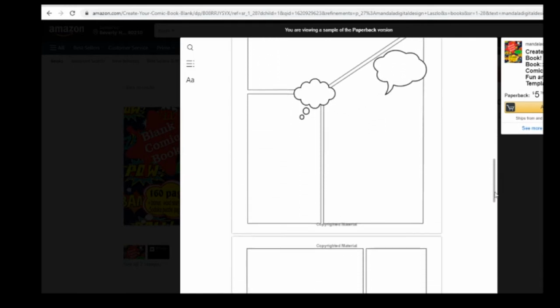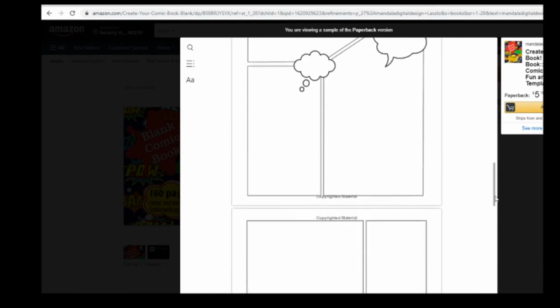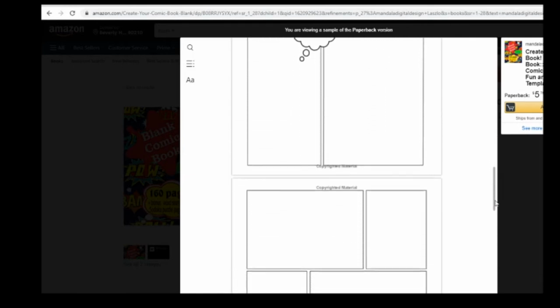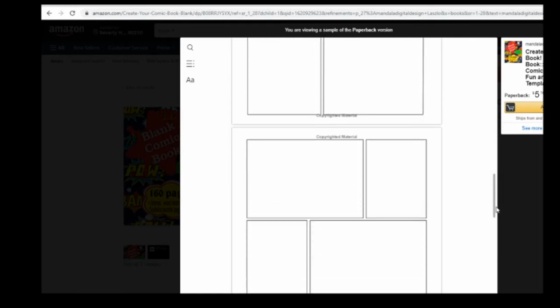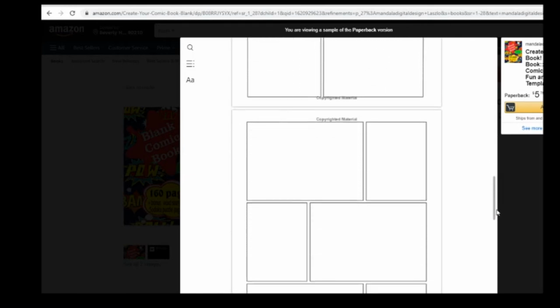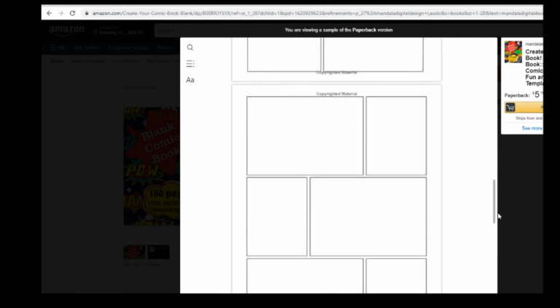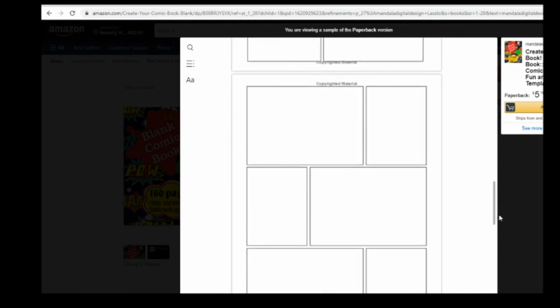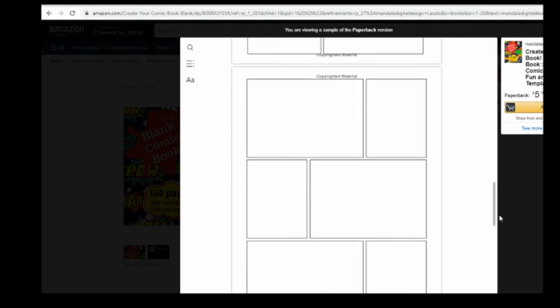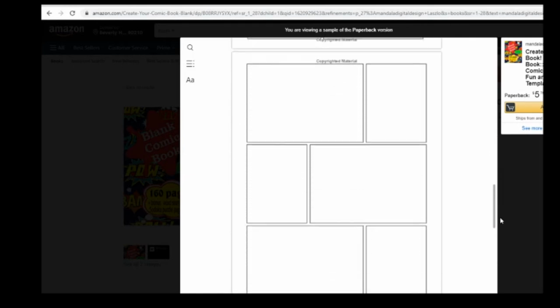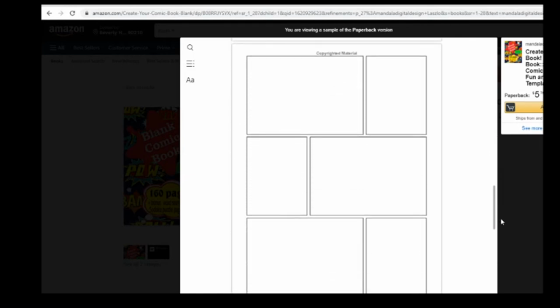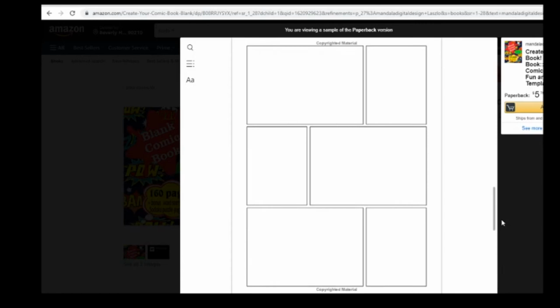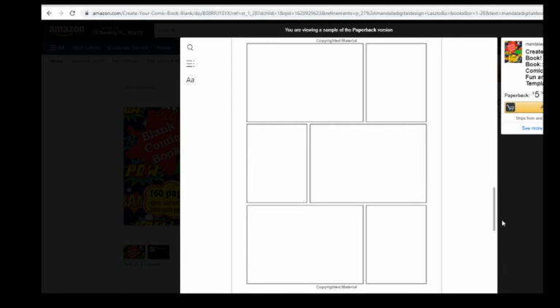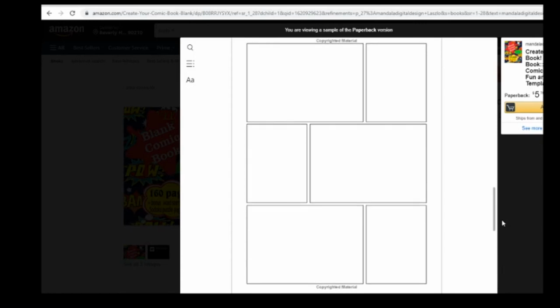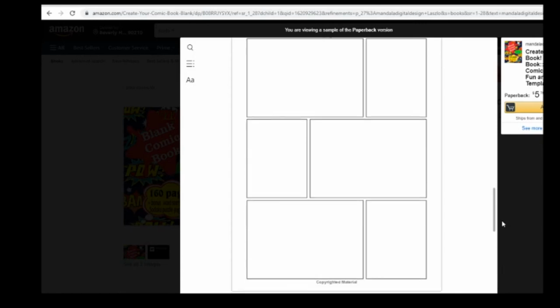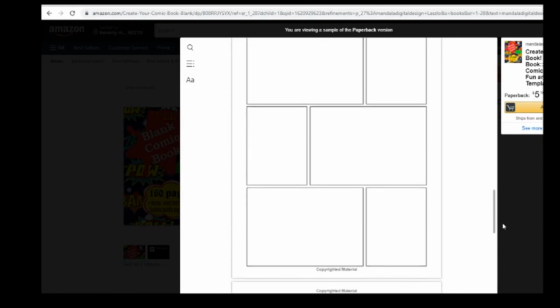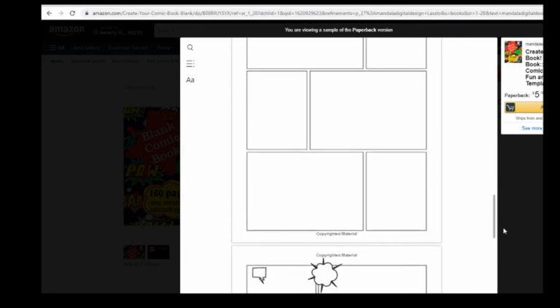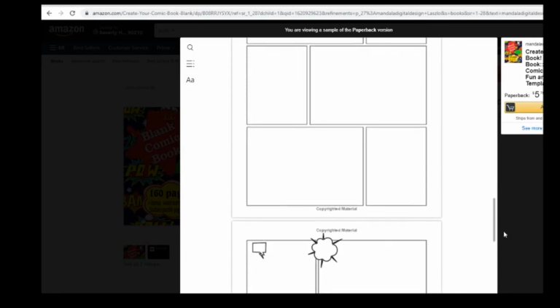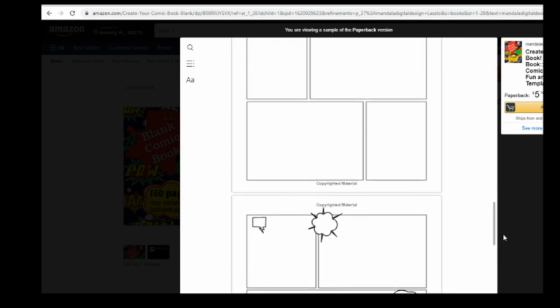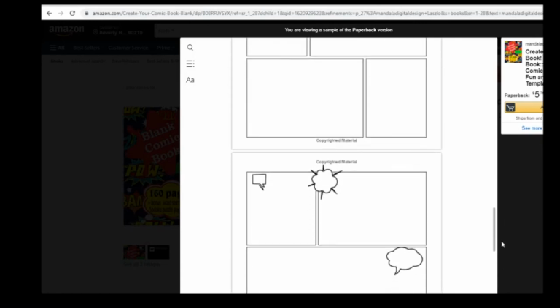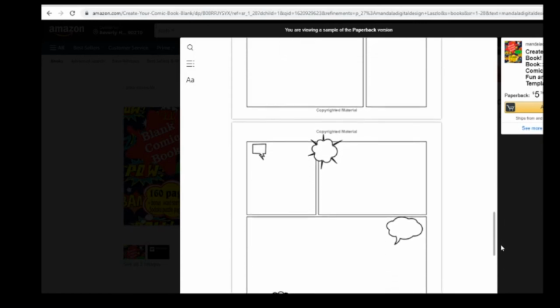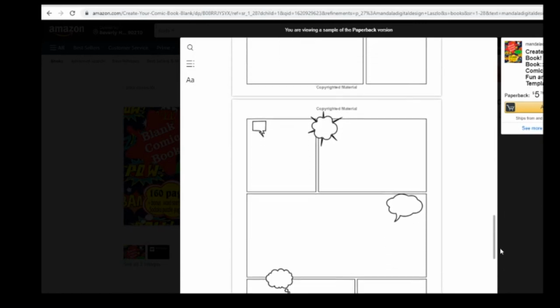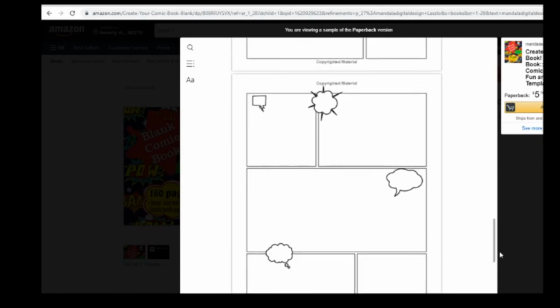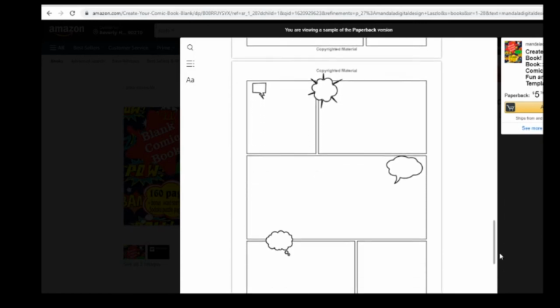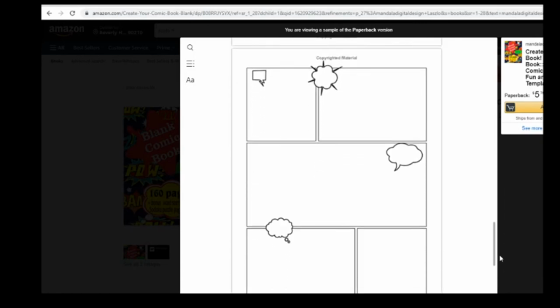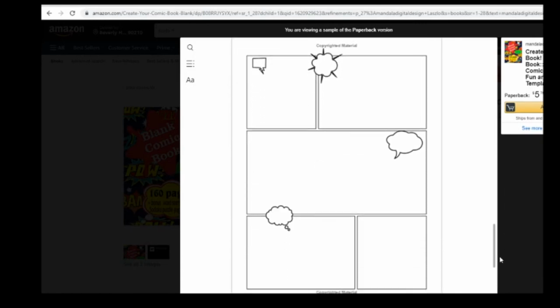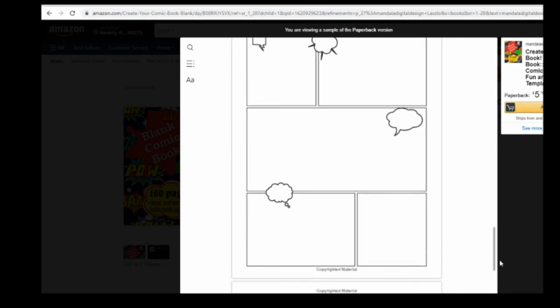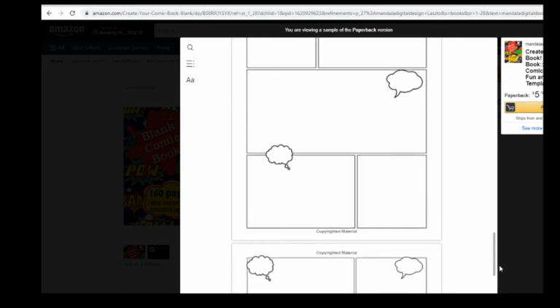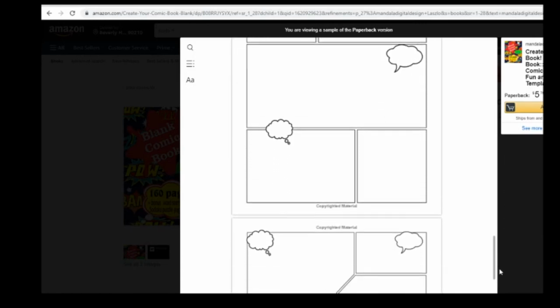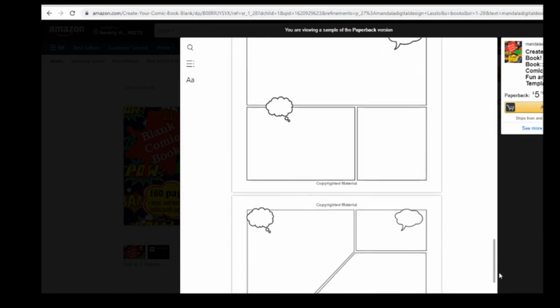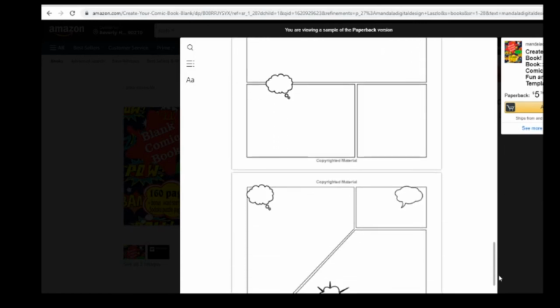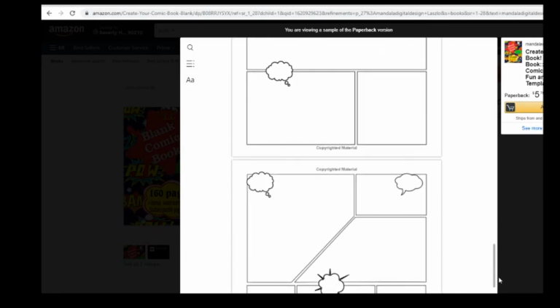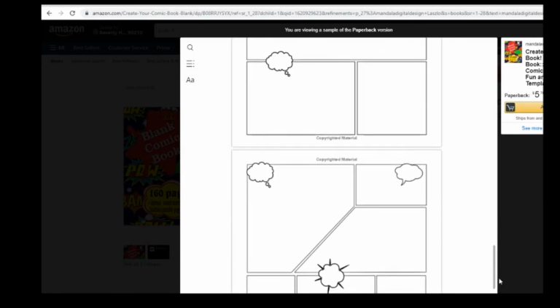Unleash your inner creativity in this blank comic book journal that is perfect for both kids and adults.